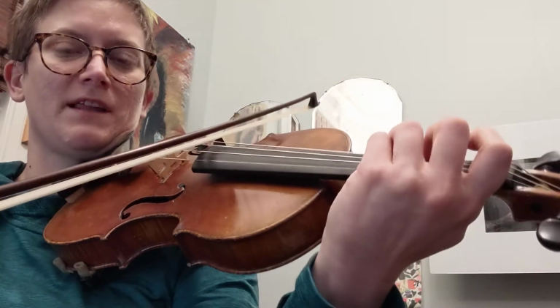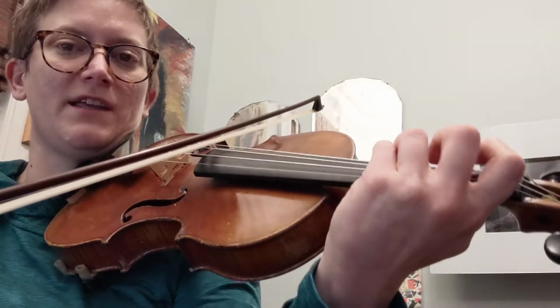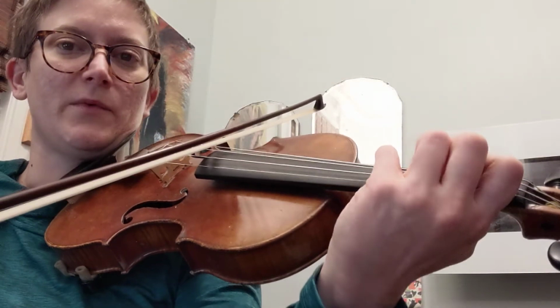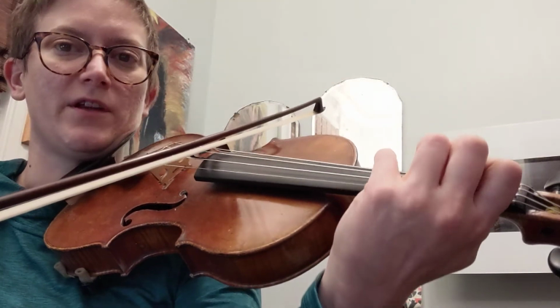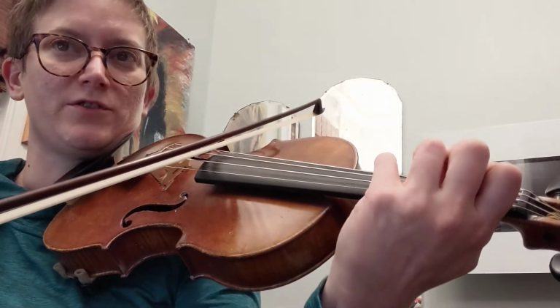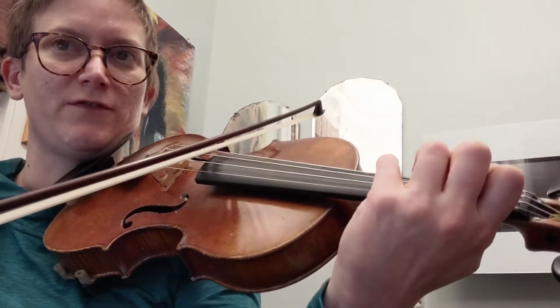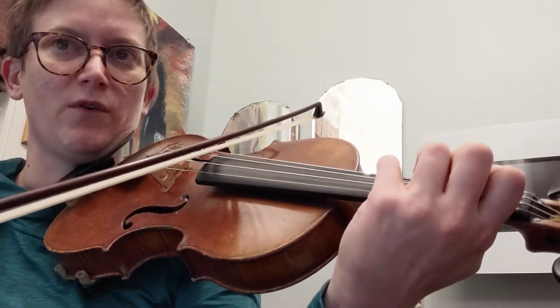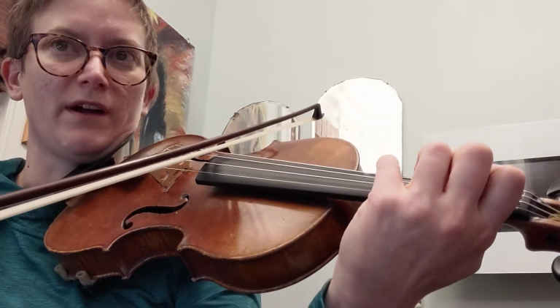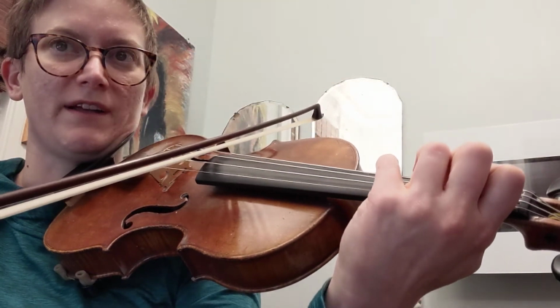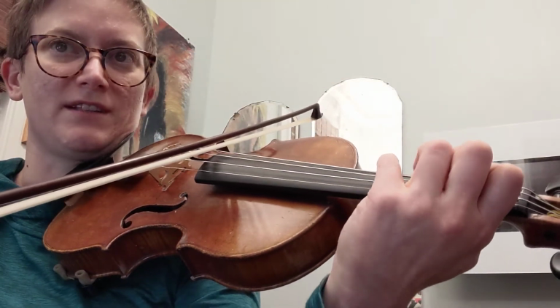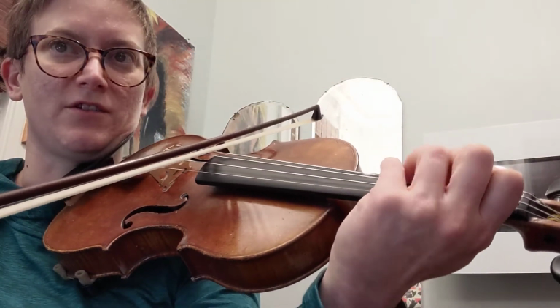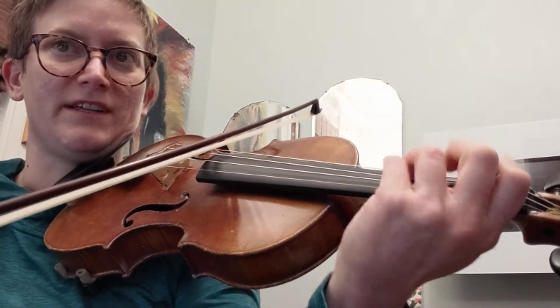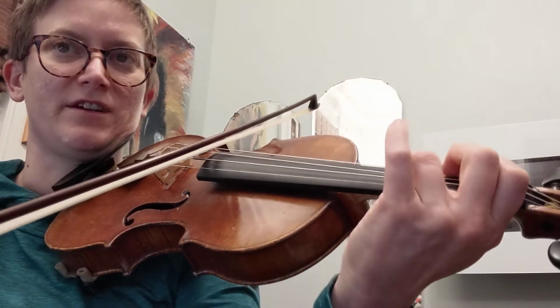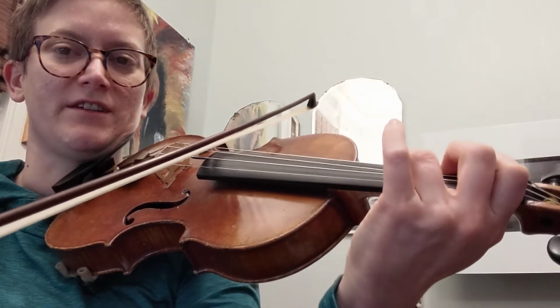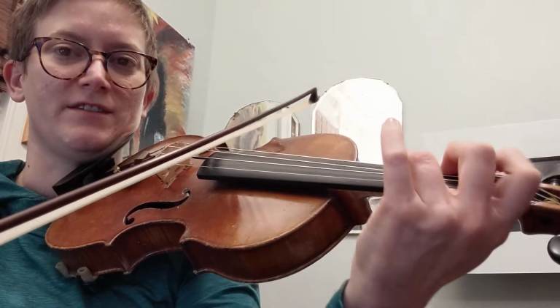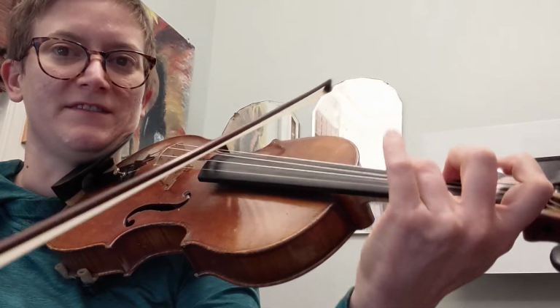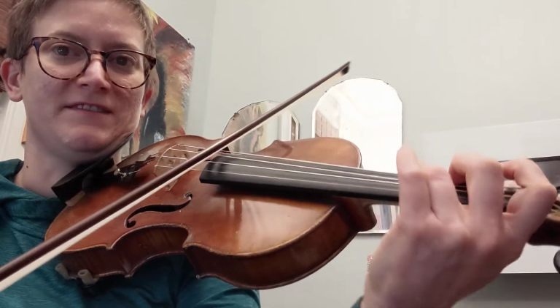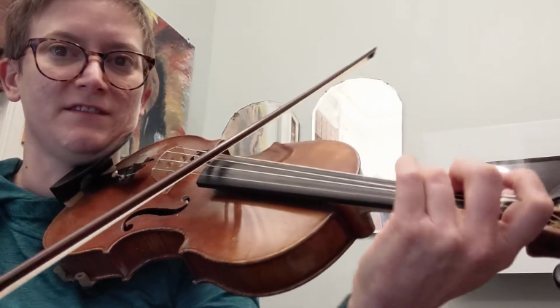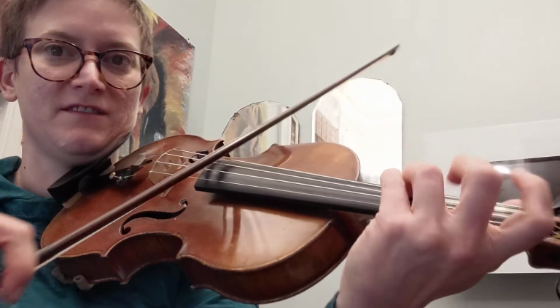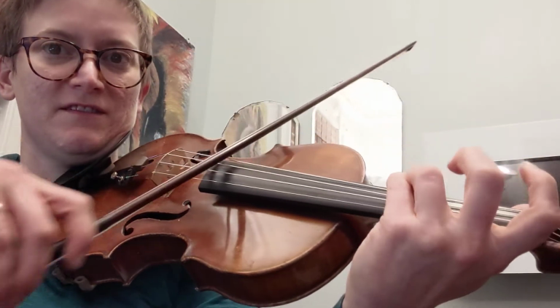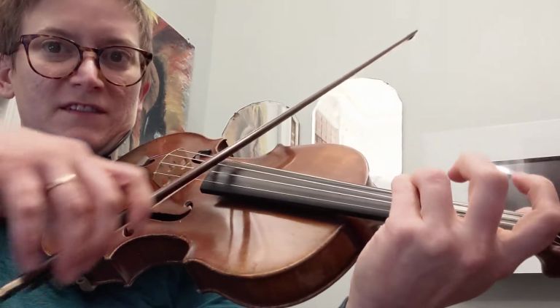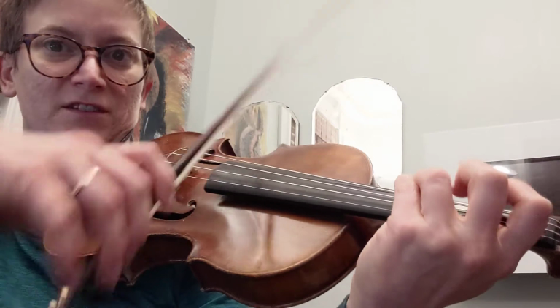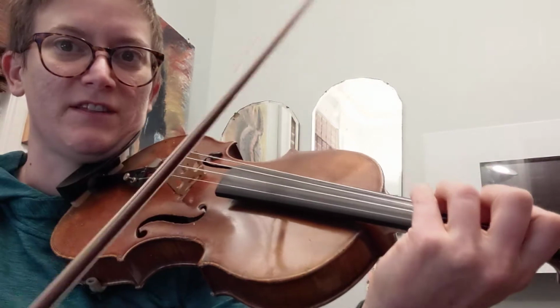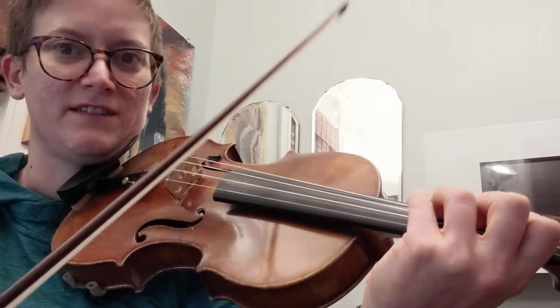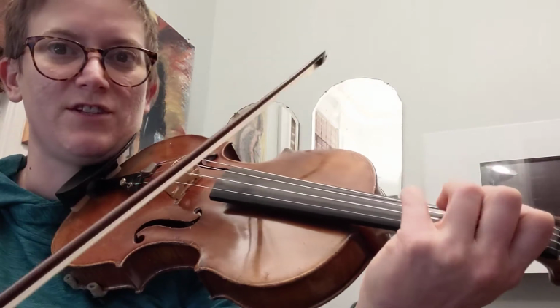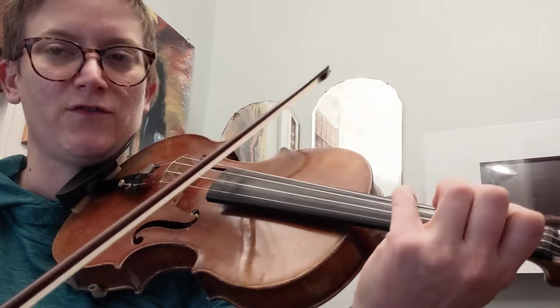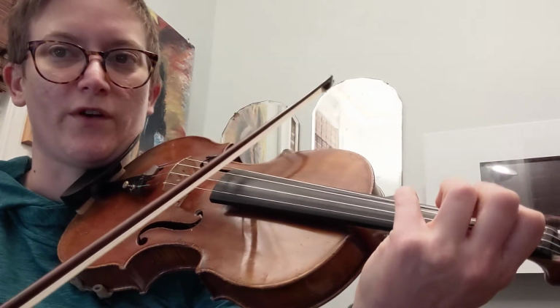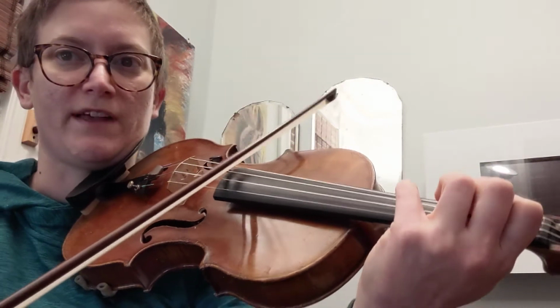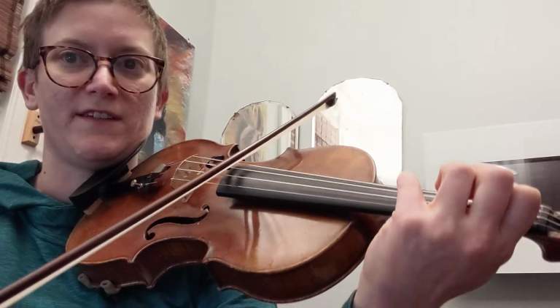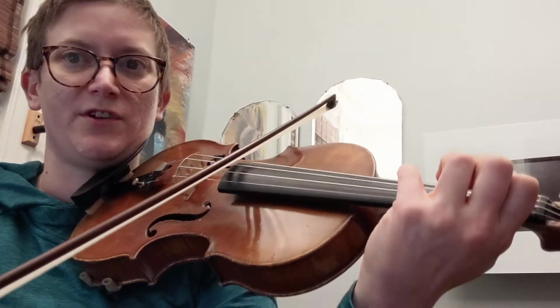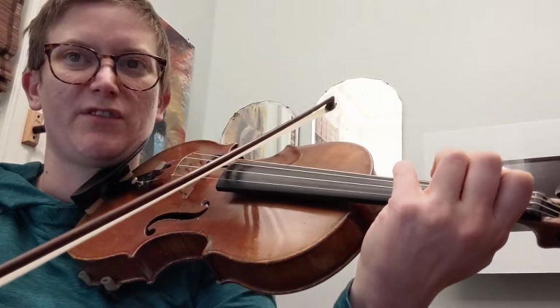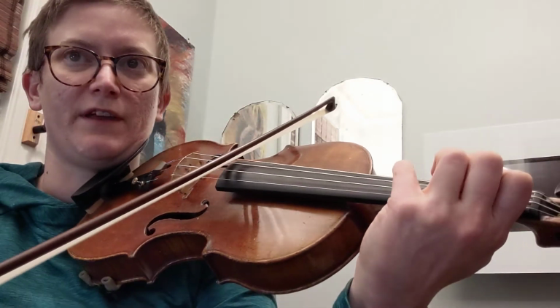Now here, we're going to use a four. It's a little easier to do, but we're going to use a four. You can set your four relative to your three.